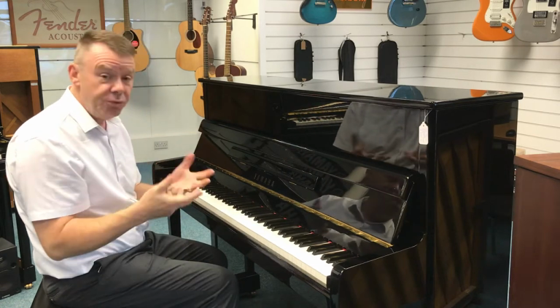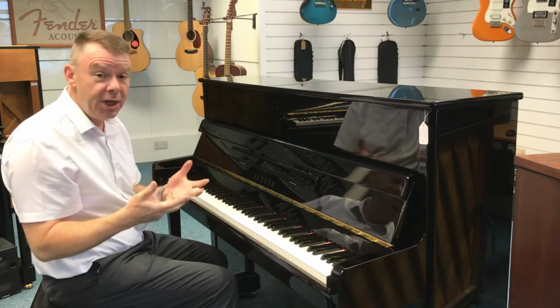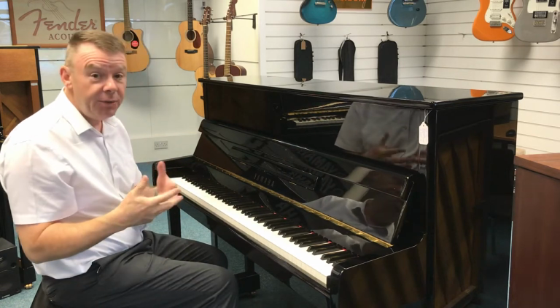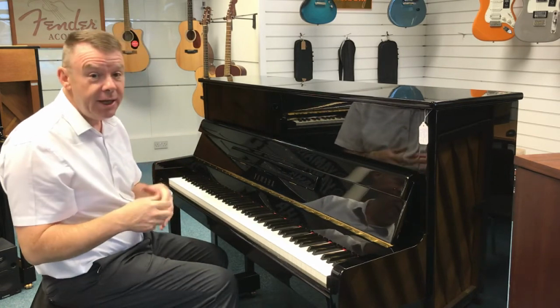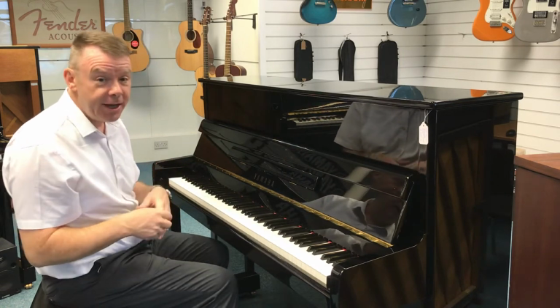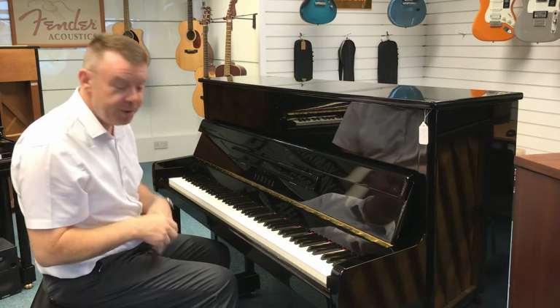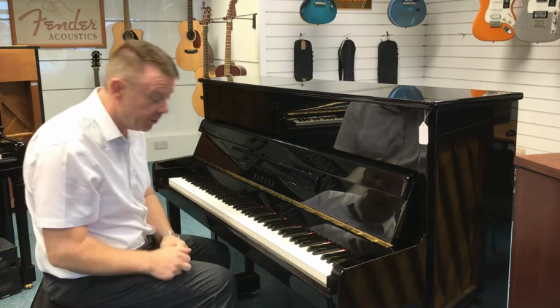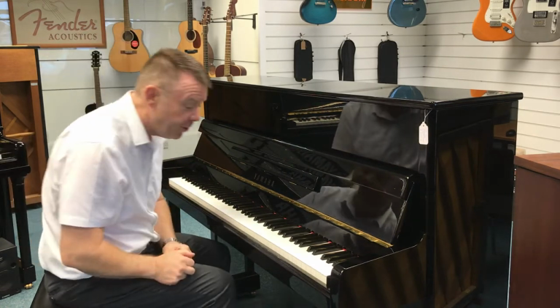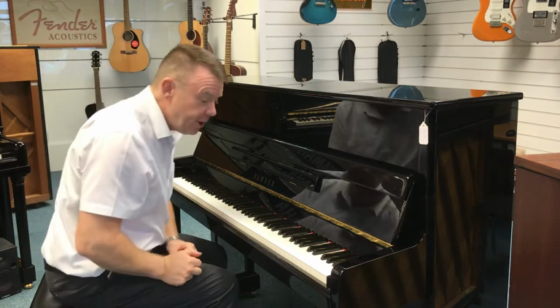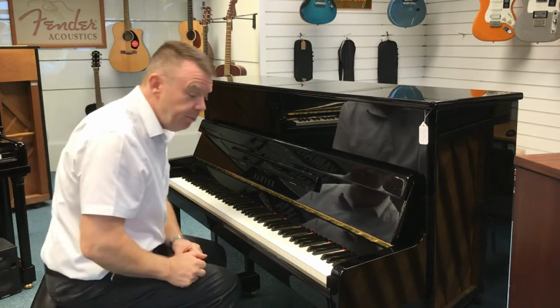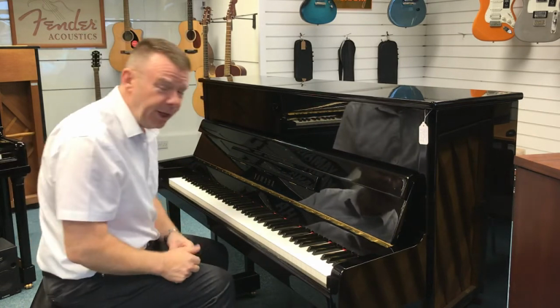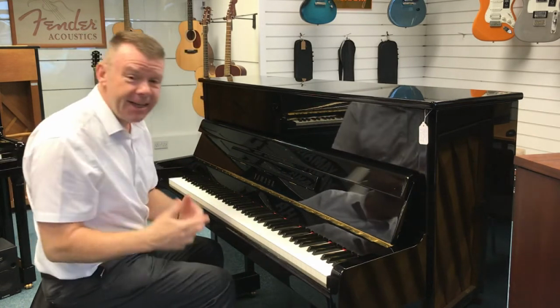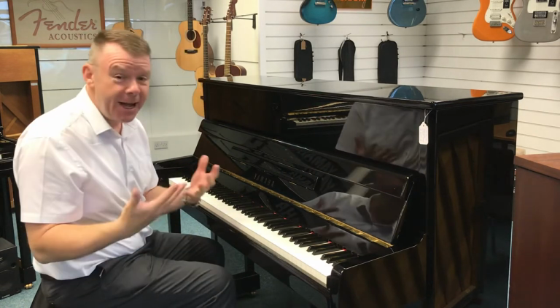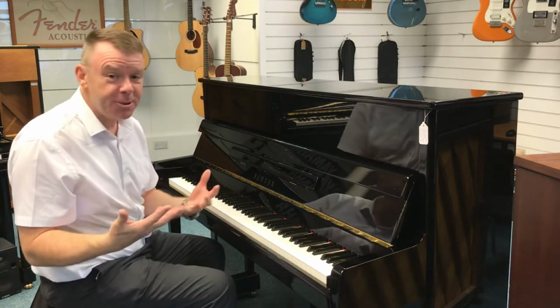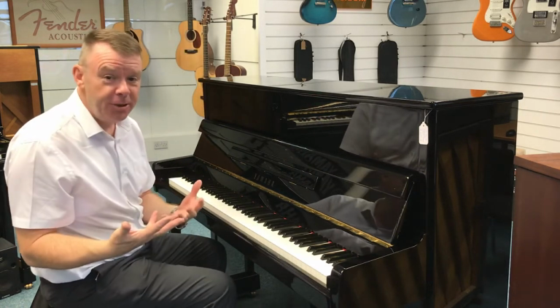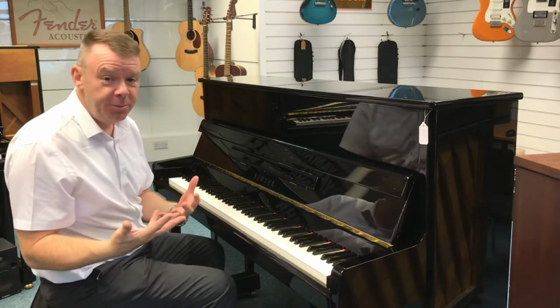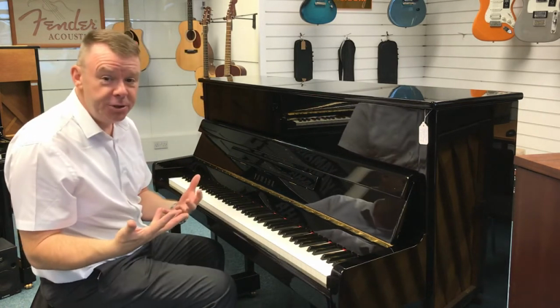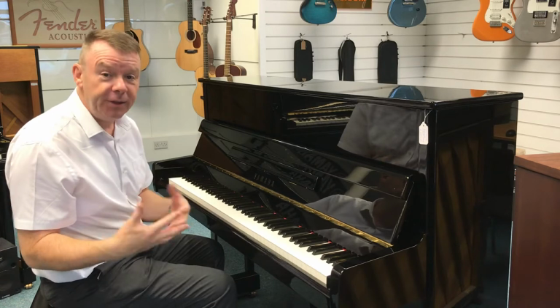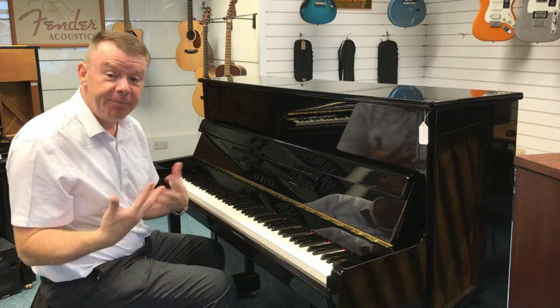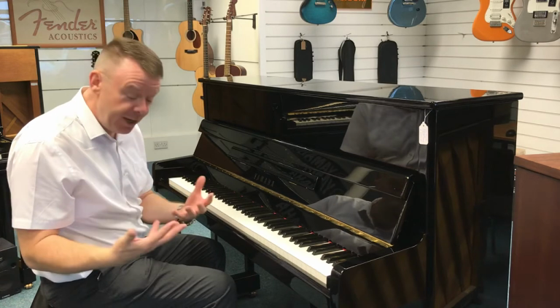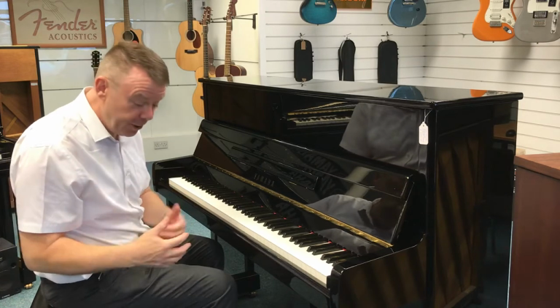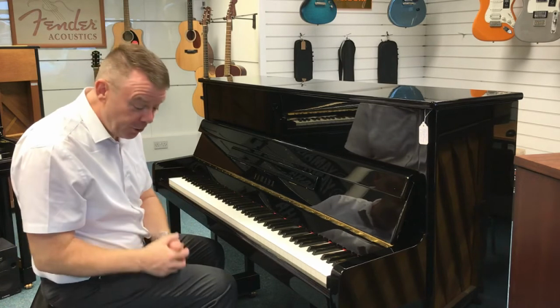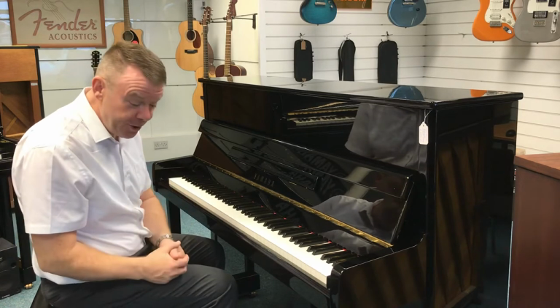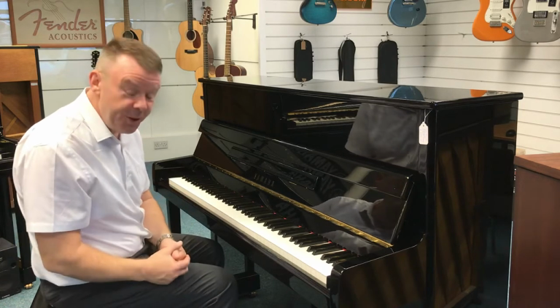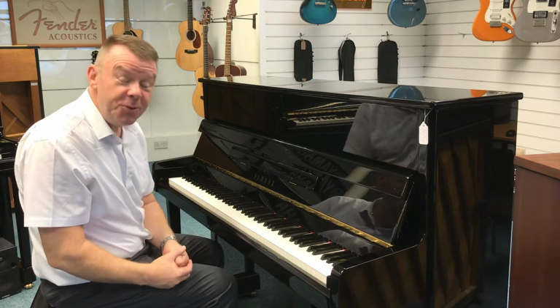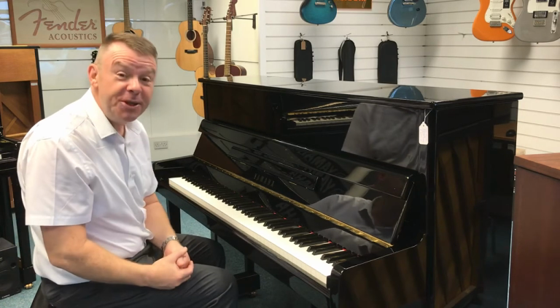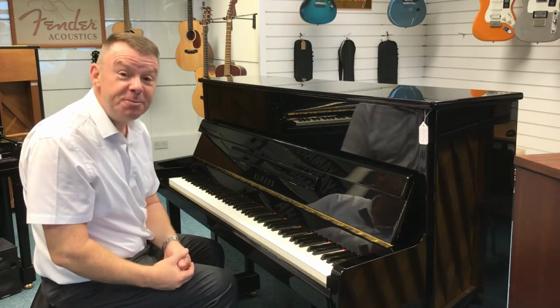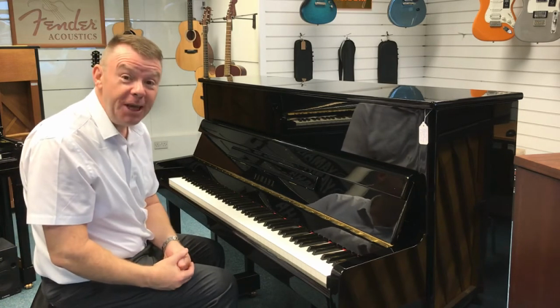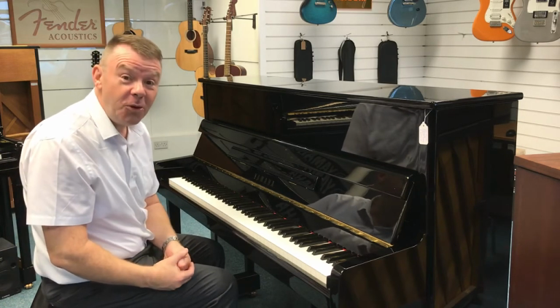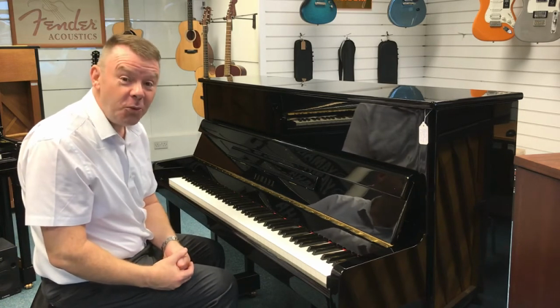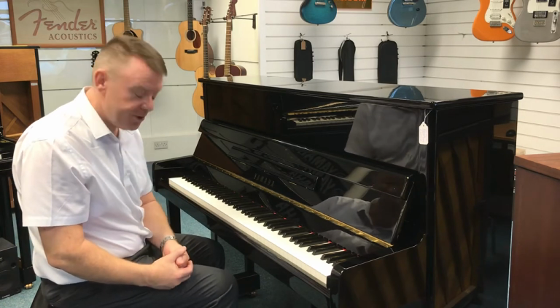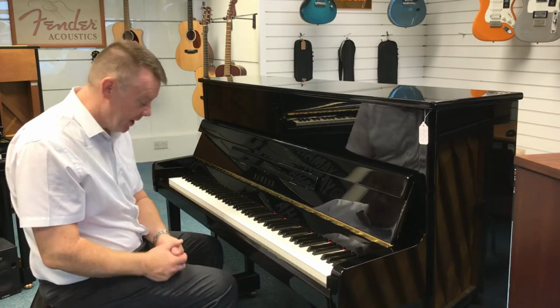Really, really nice piano — plays absolutely beautifully. Here we go with this P116.